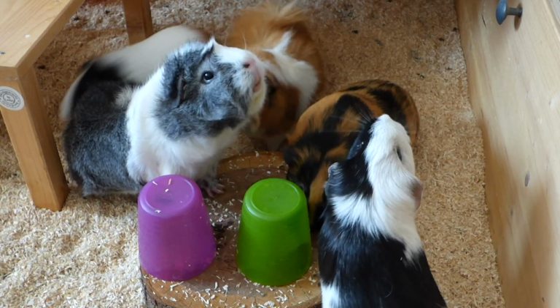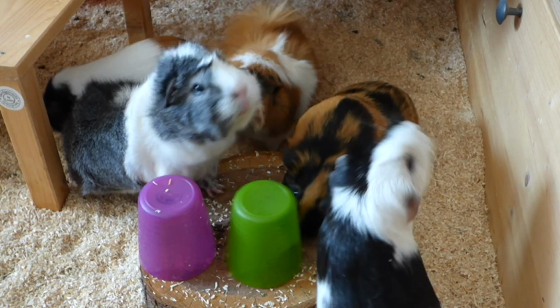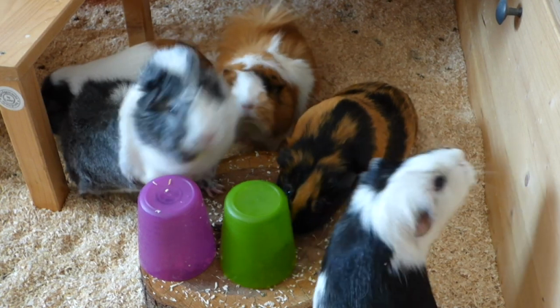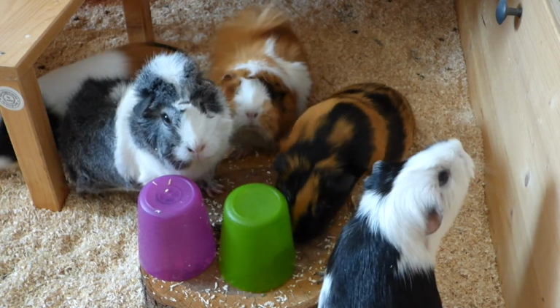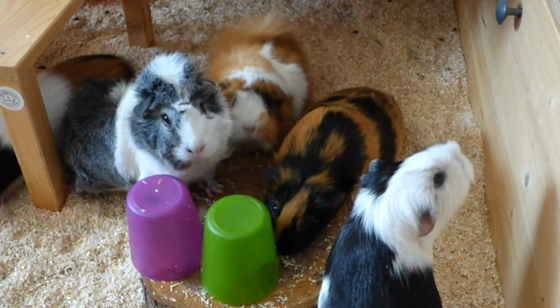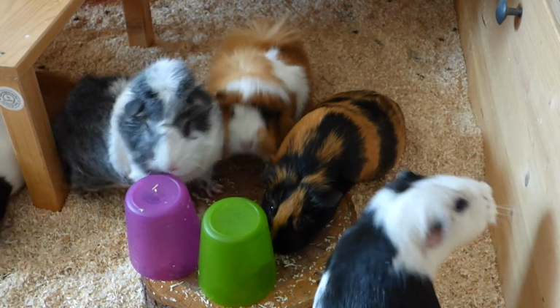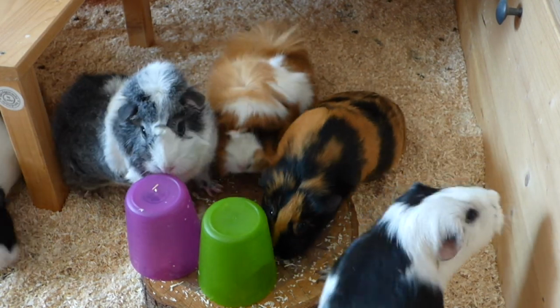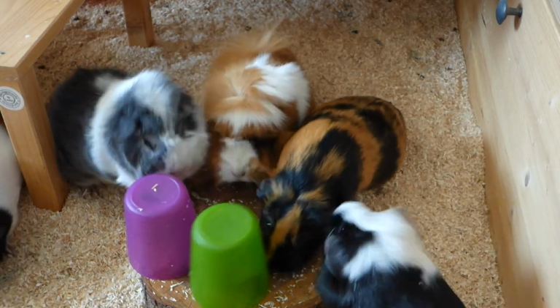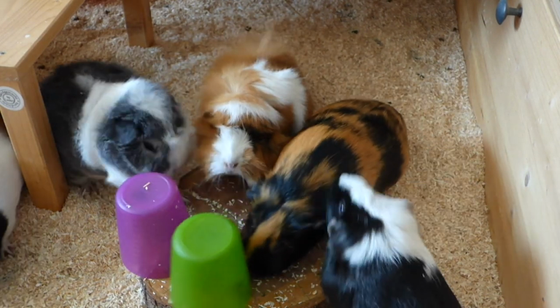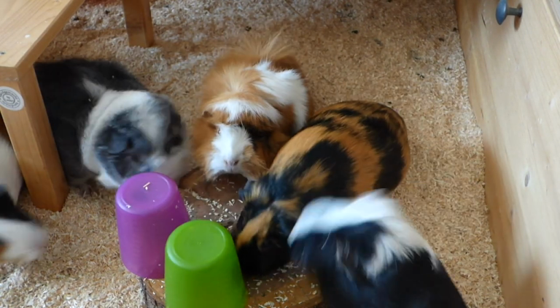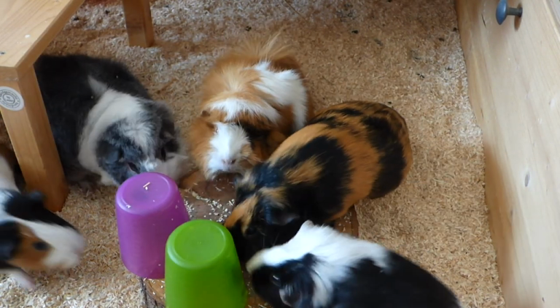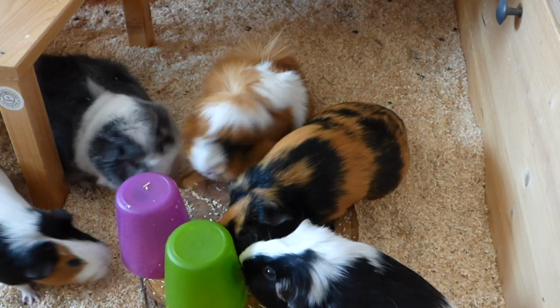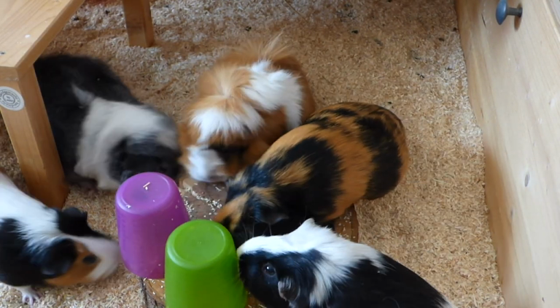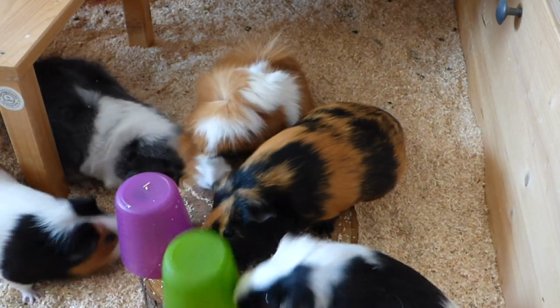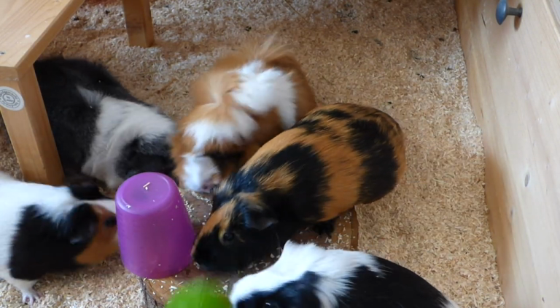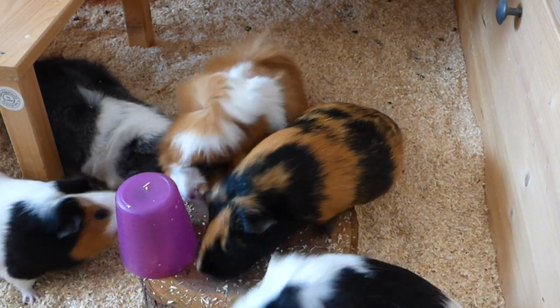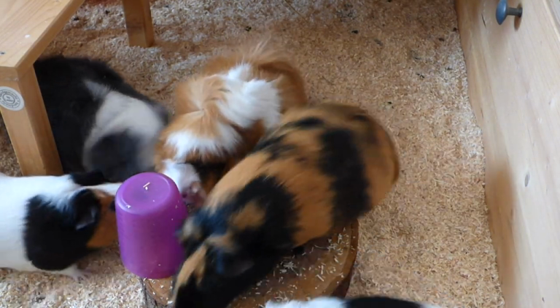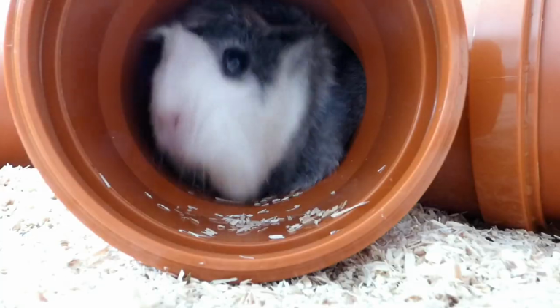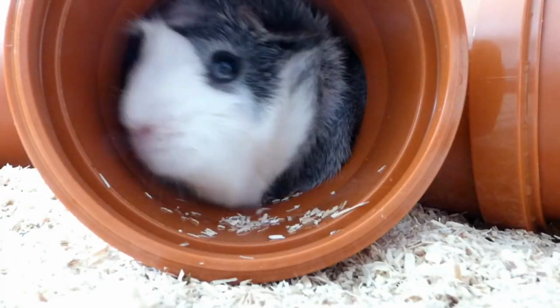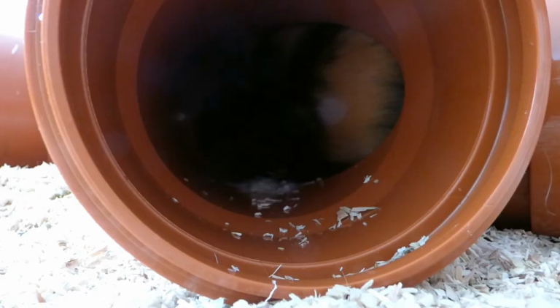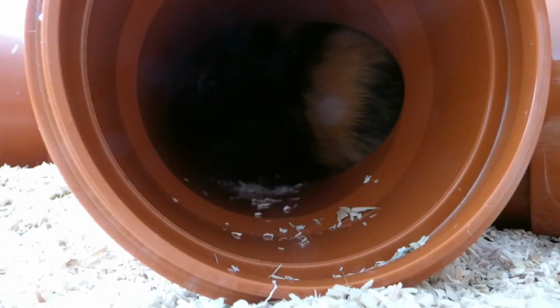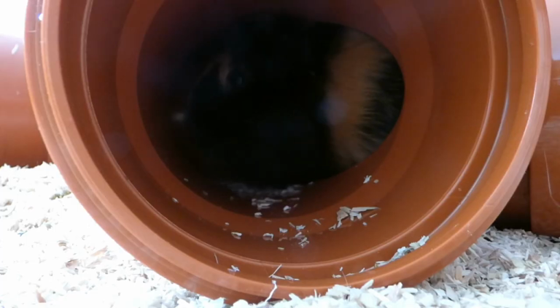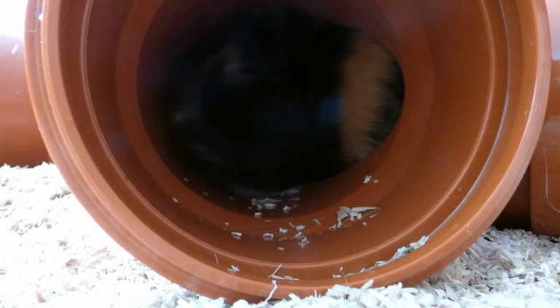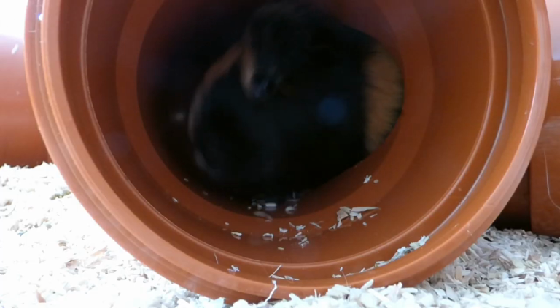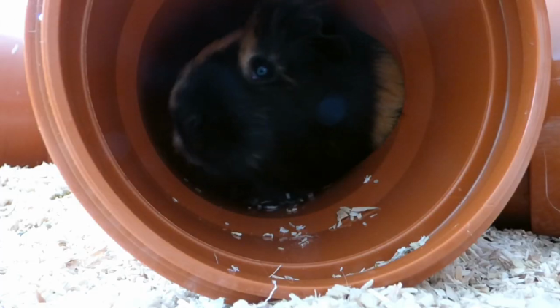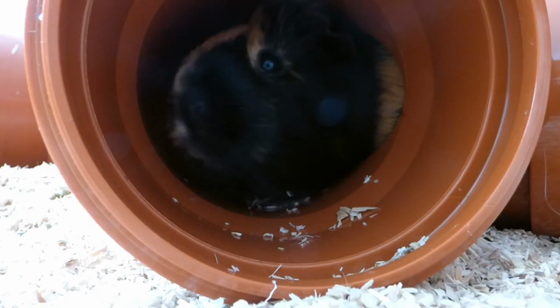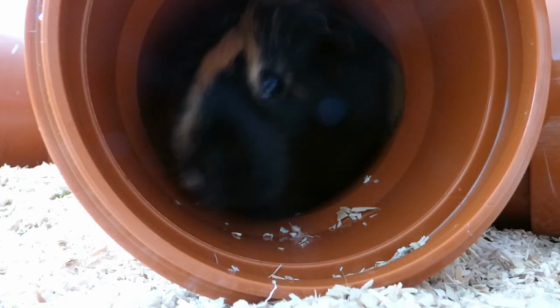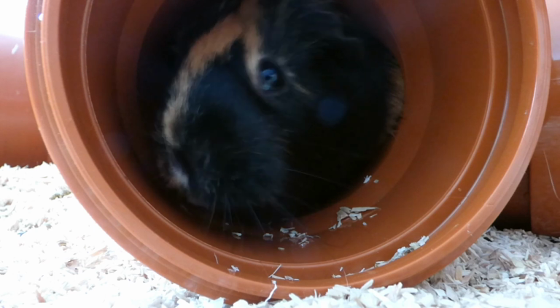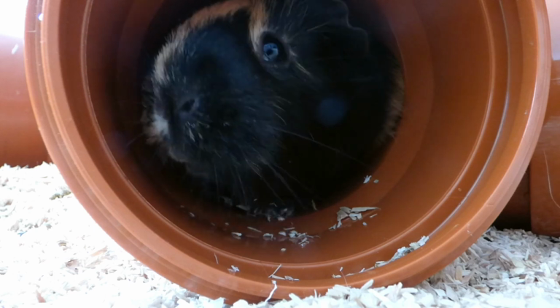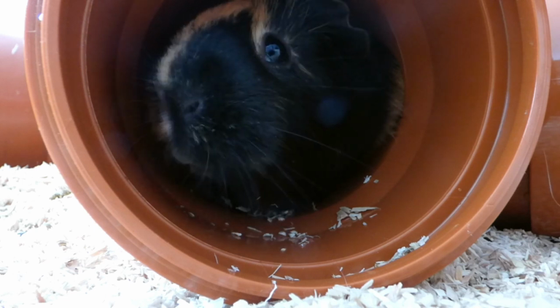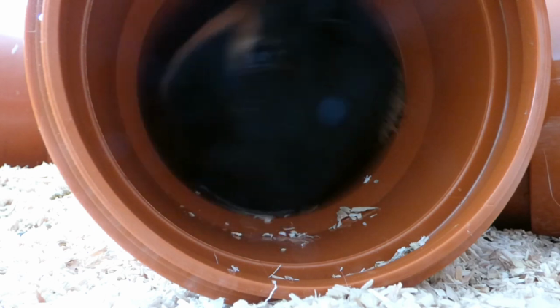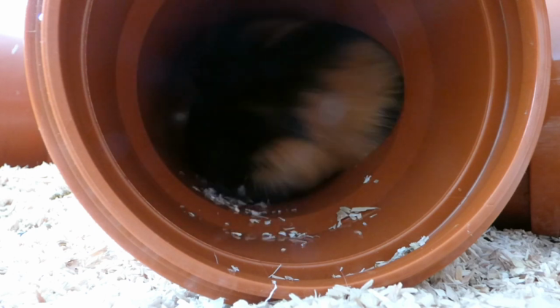Hey guys! In today's video I want to show you 3 fun and easy ways of providing entertainment for your guinea pigs.